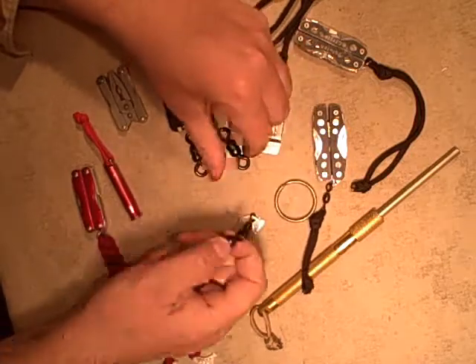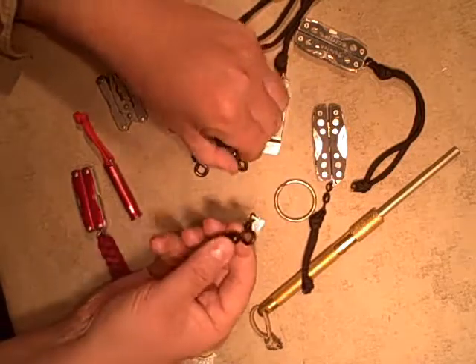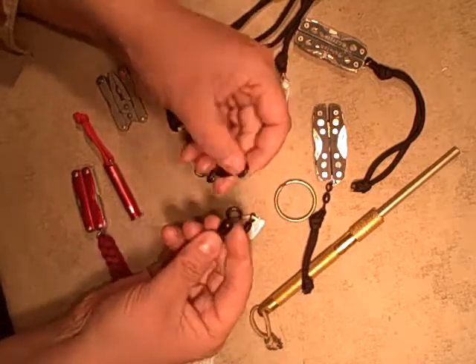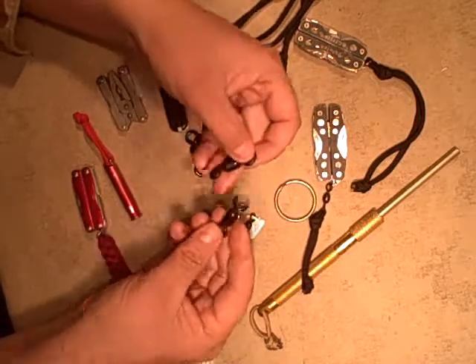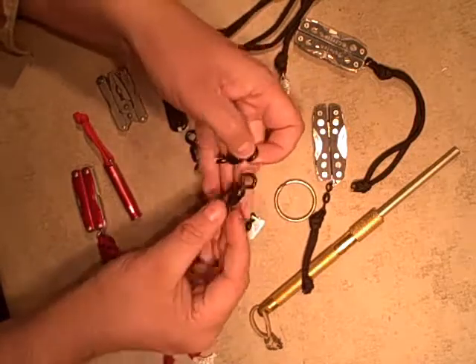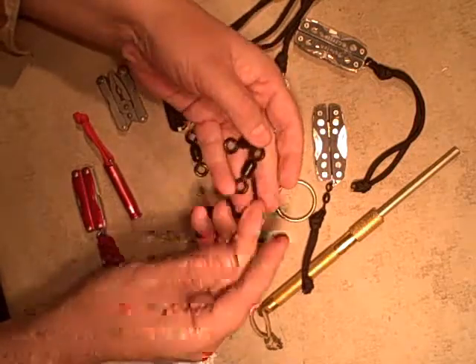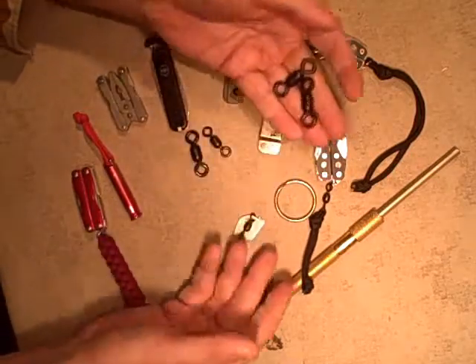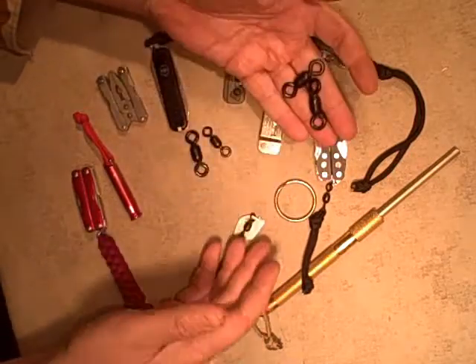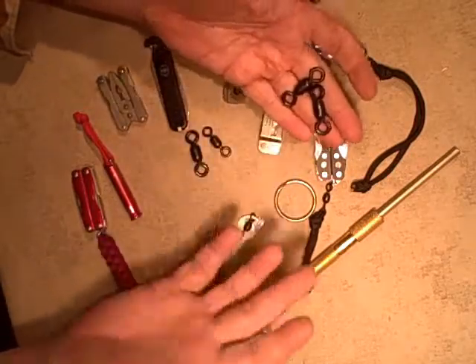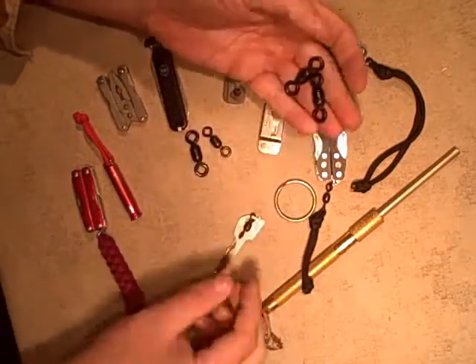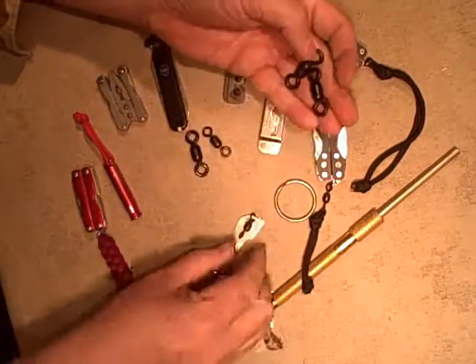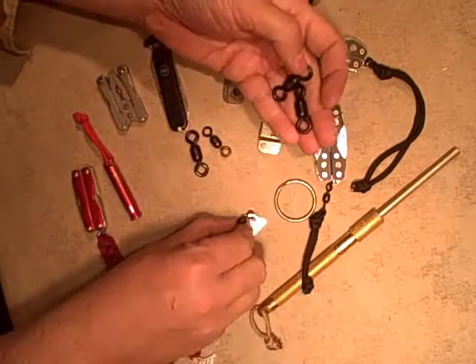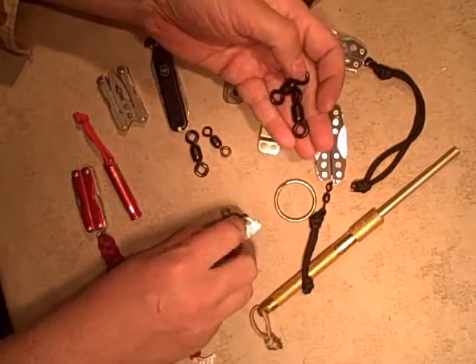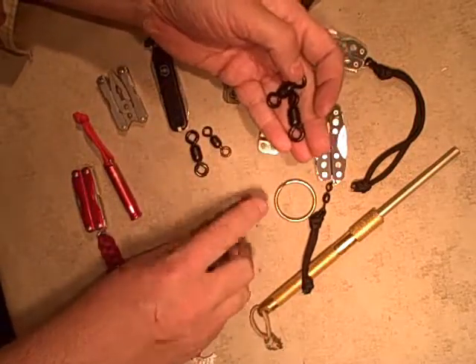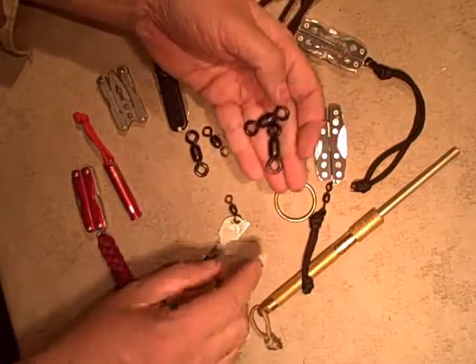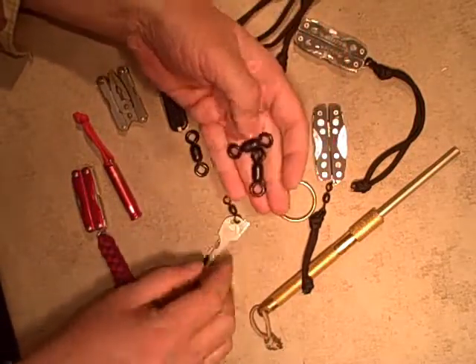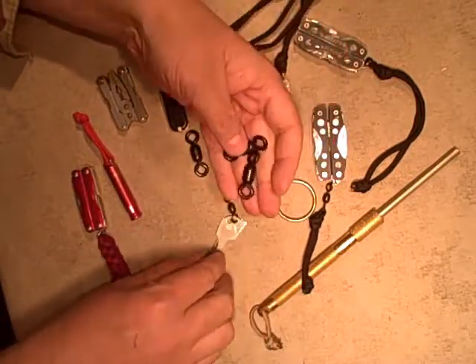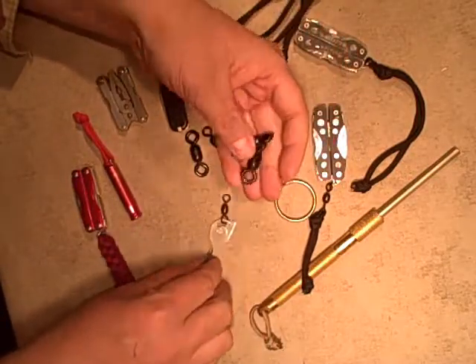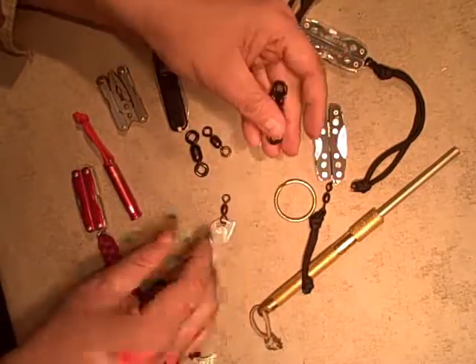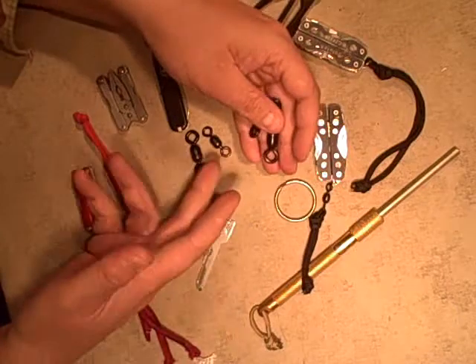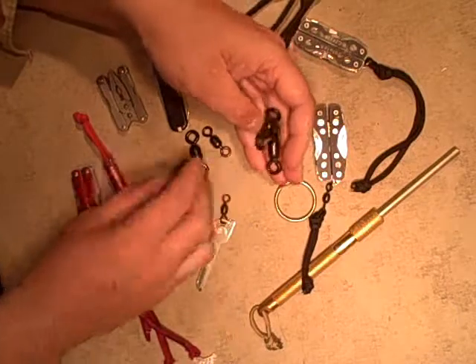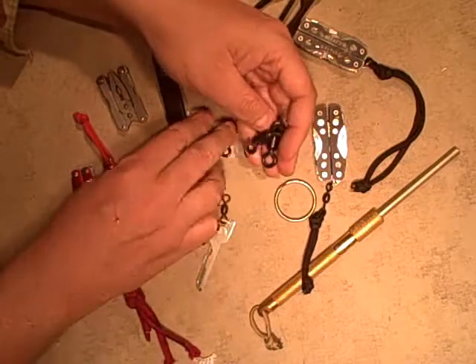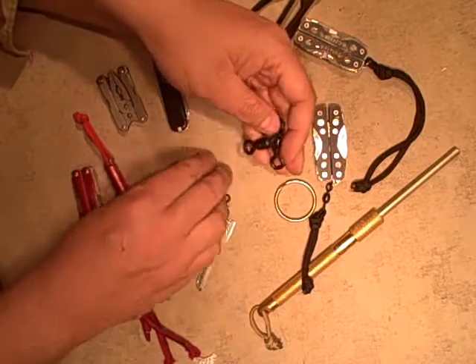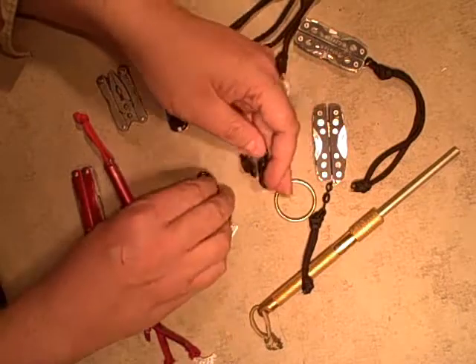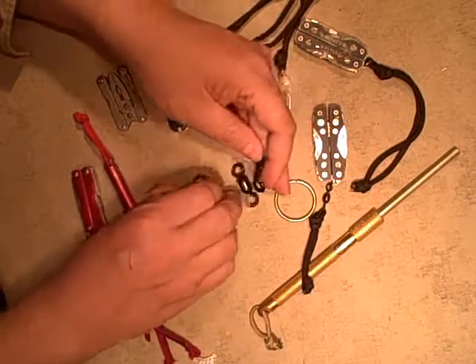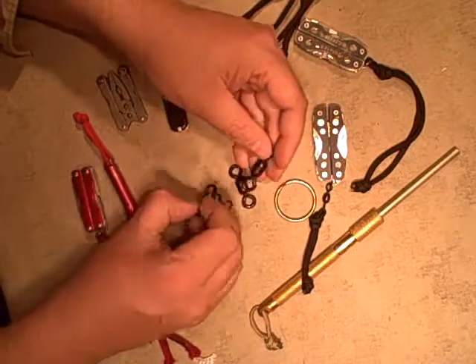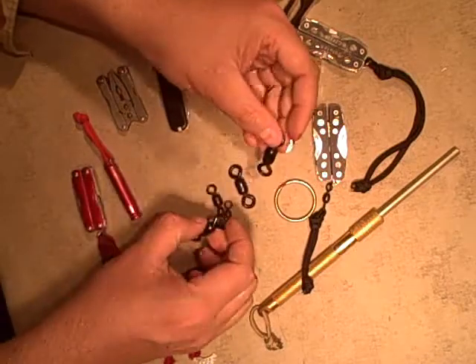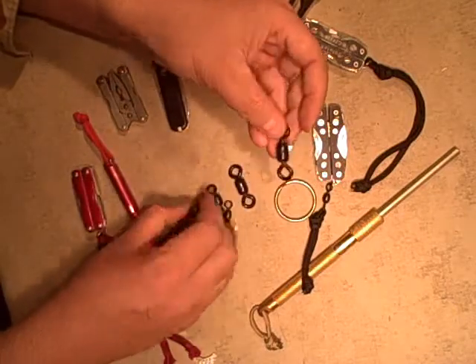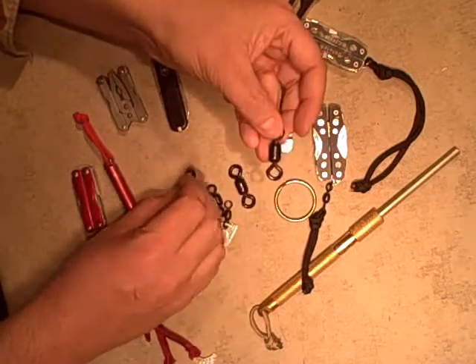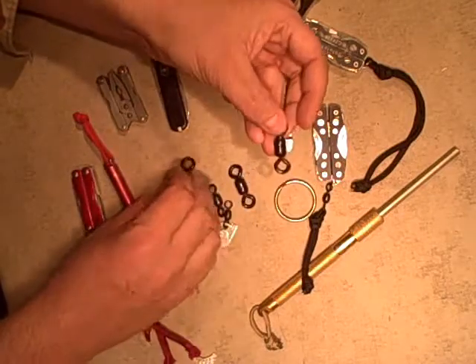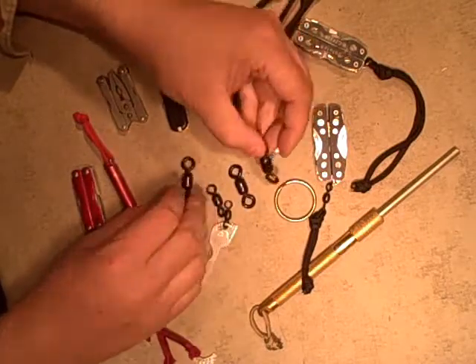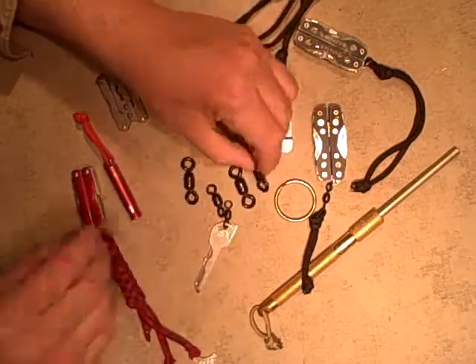I bought all six of these for under $10, so they weren't real expensive — not even $2 for the largest ones.